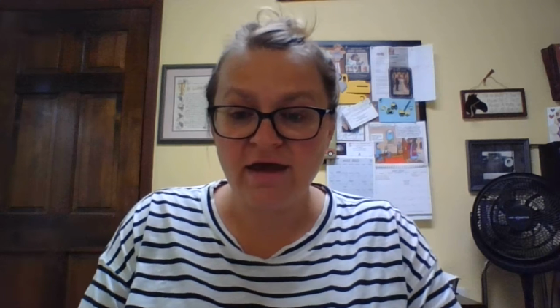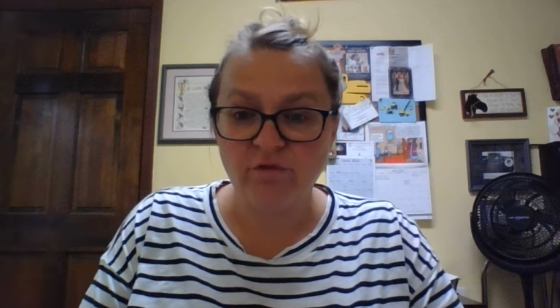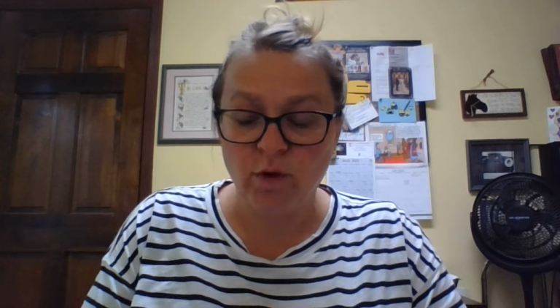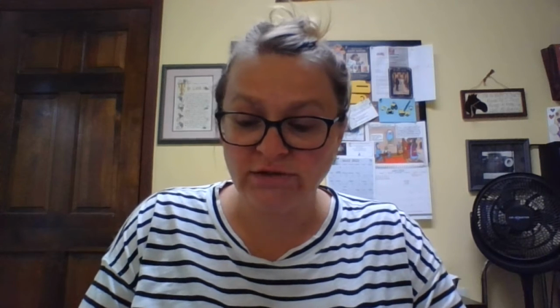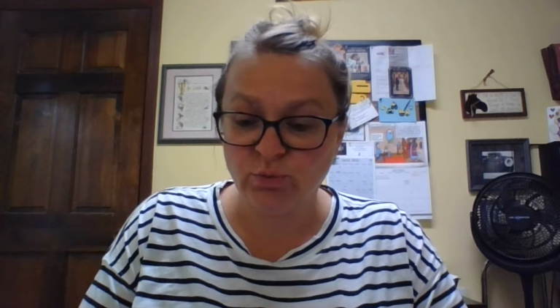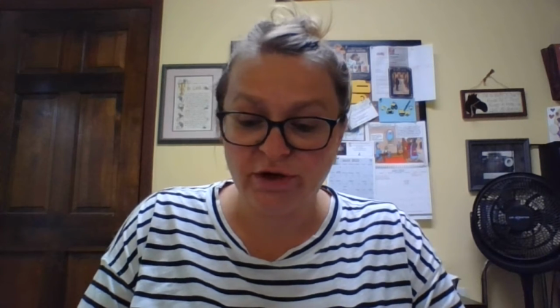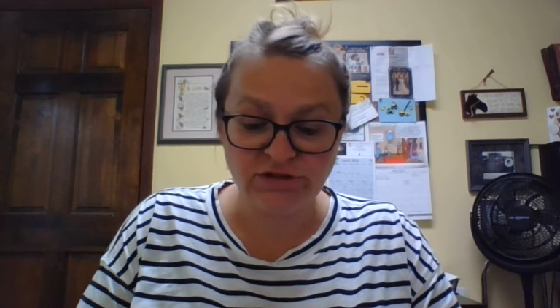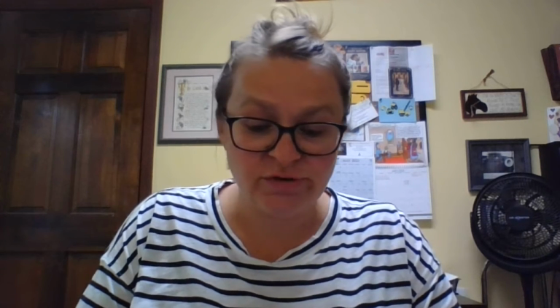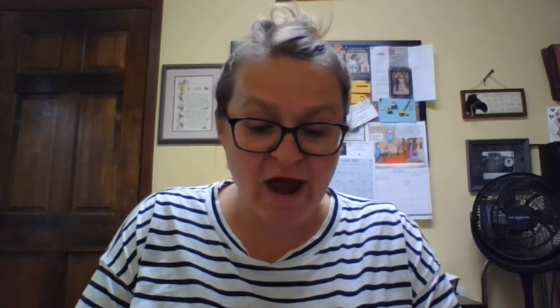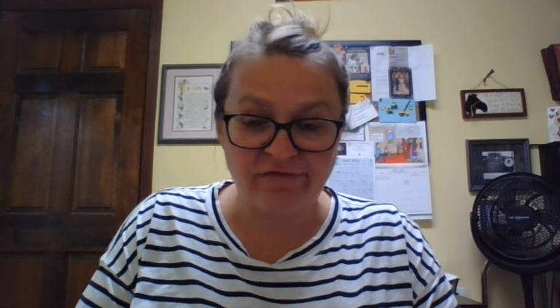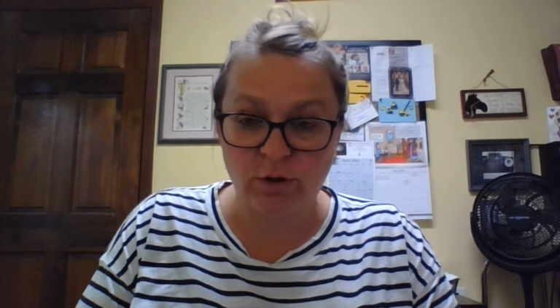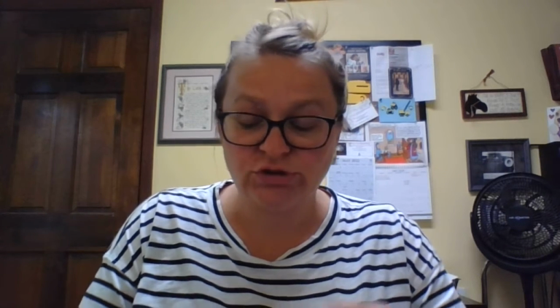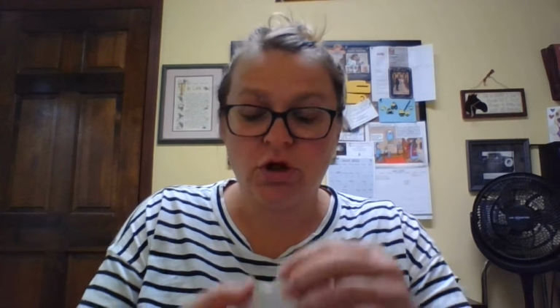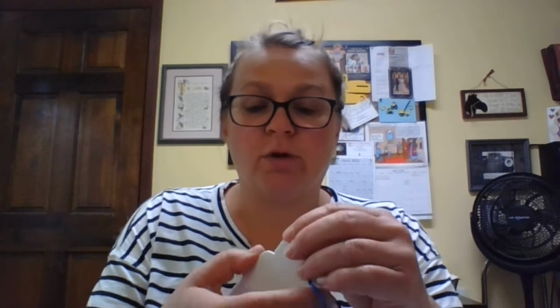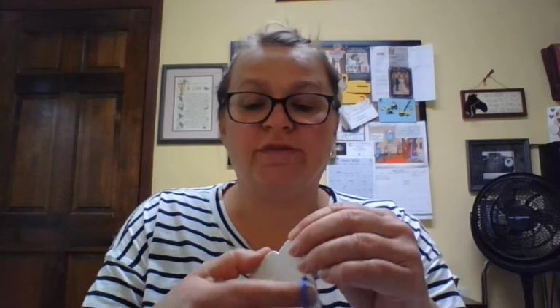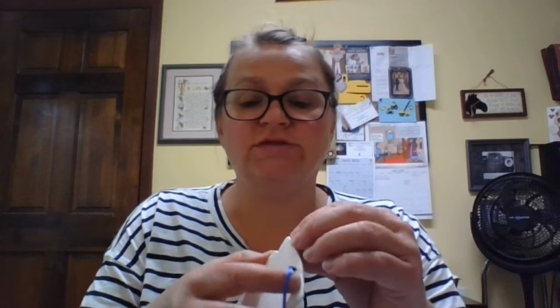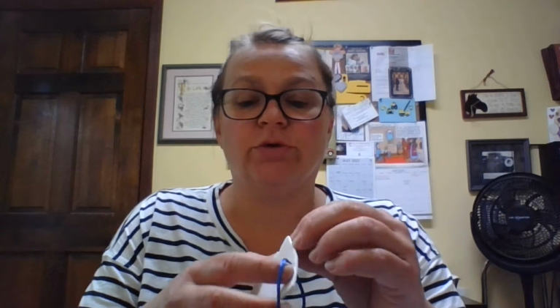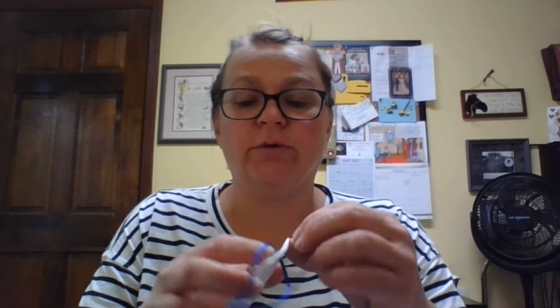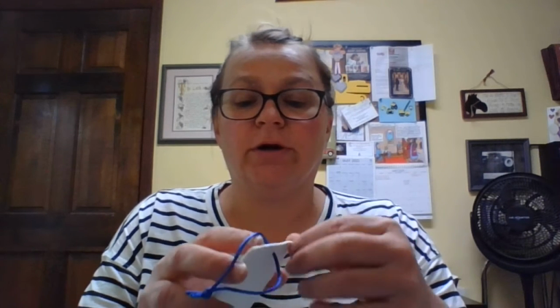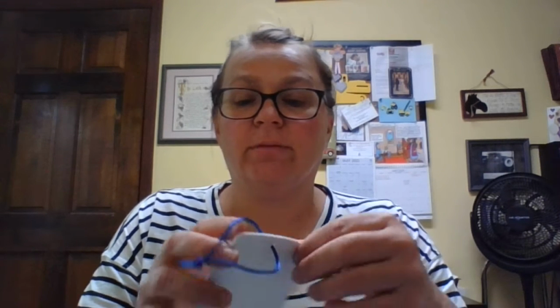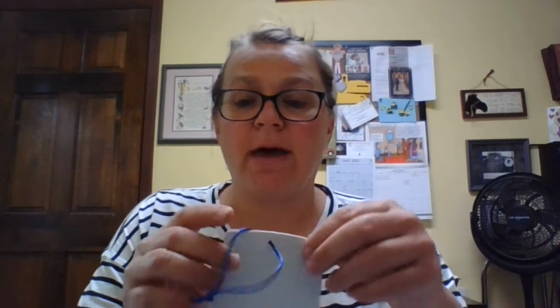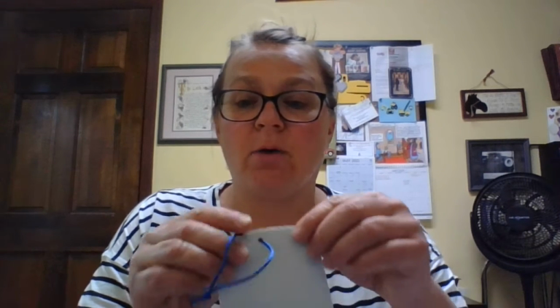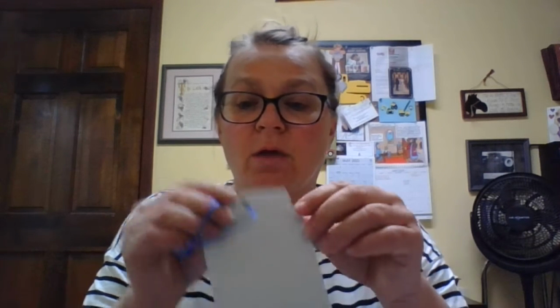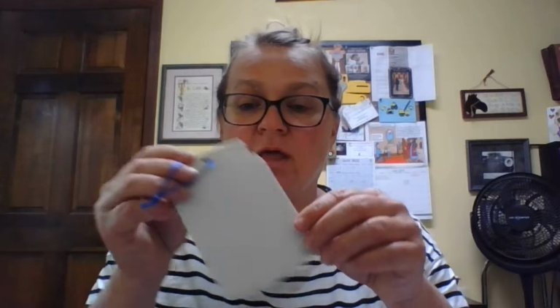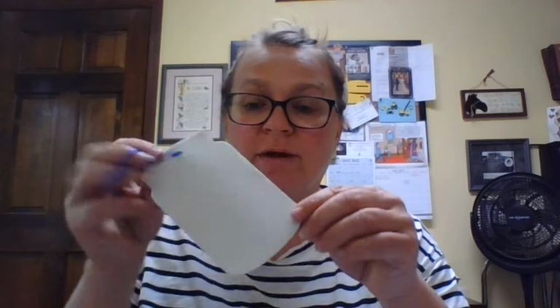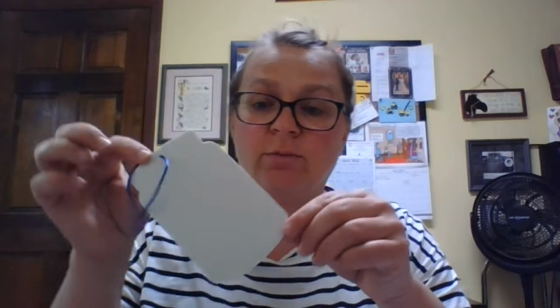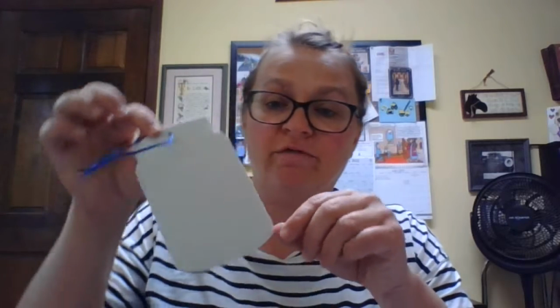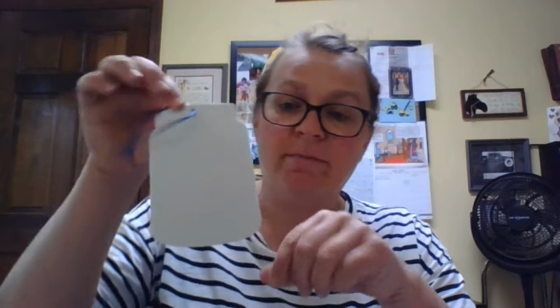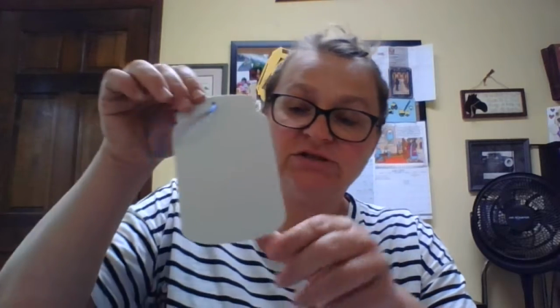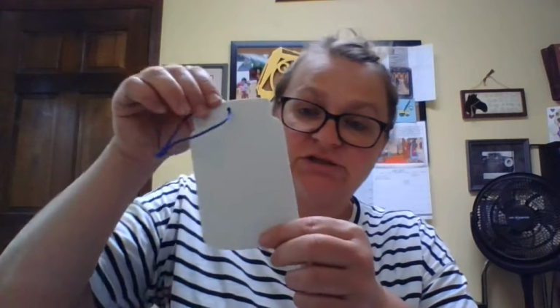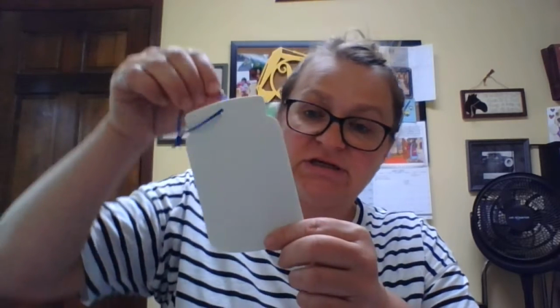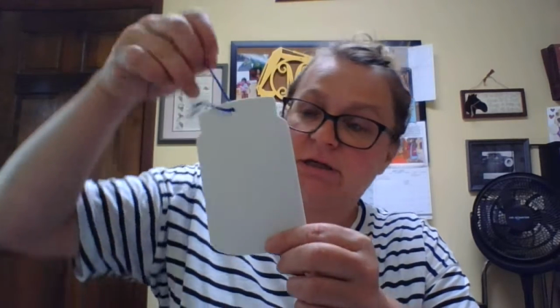Hi everyone! We're going to do a craft that goes along with the story you heard about the Parable of the Mustard Seed.